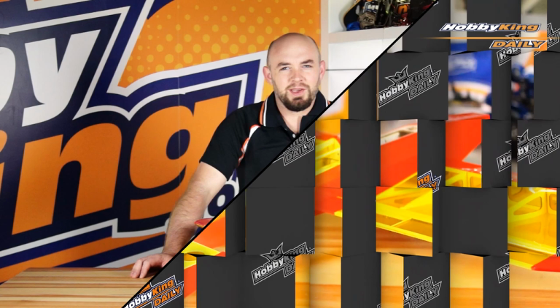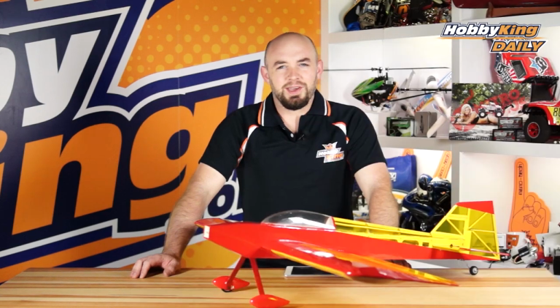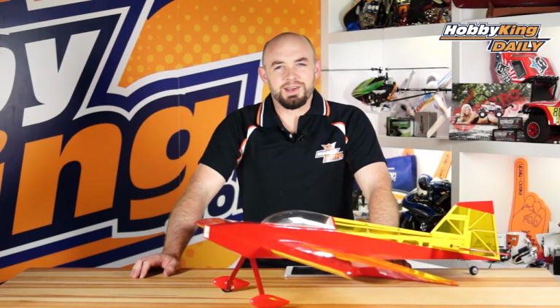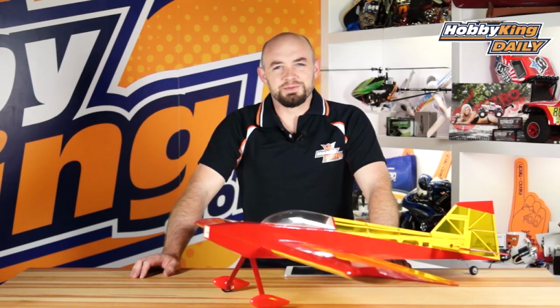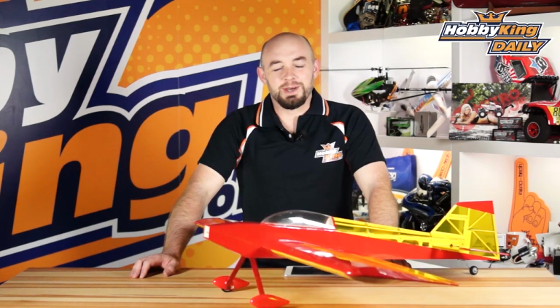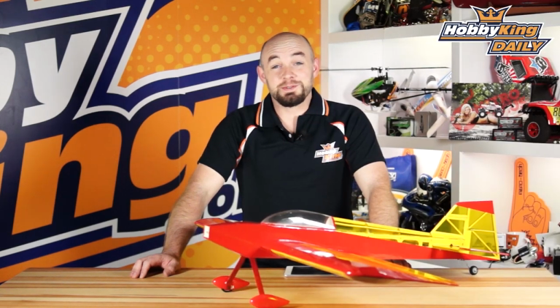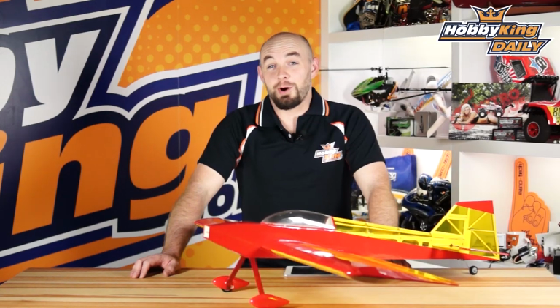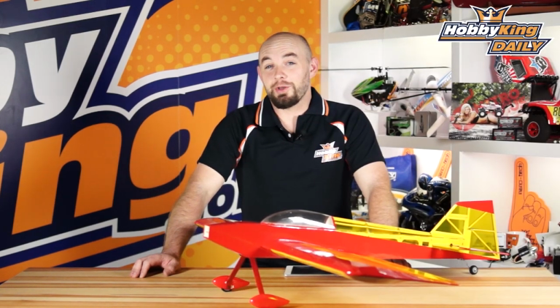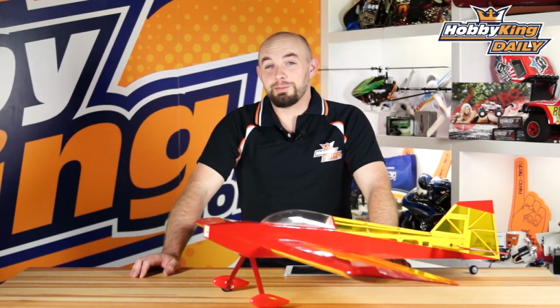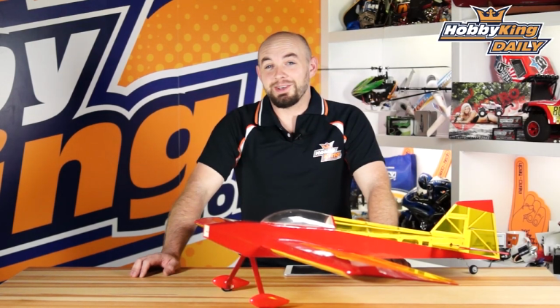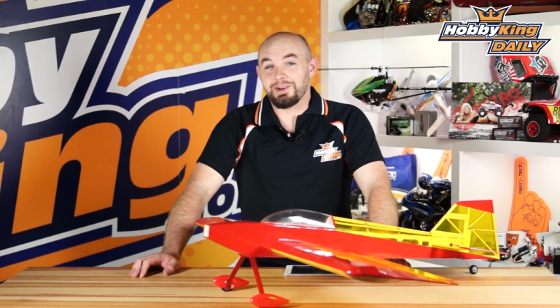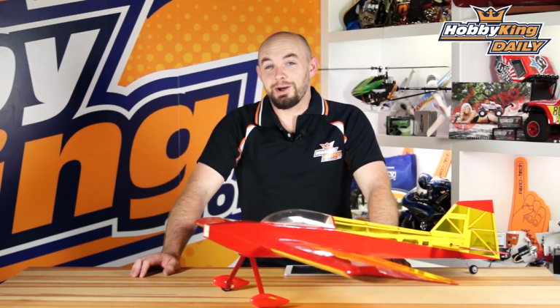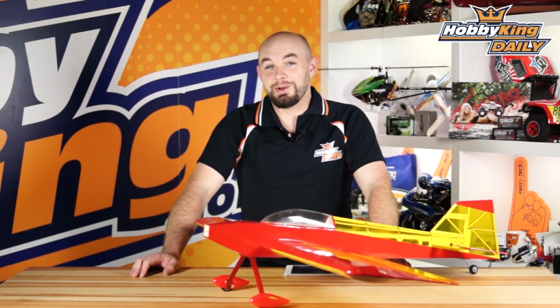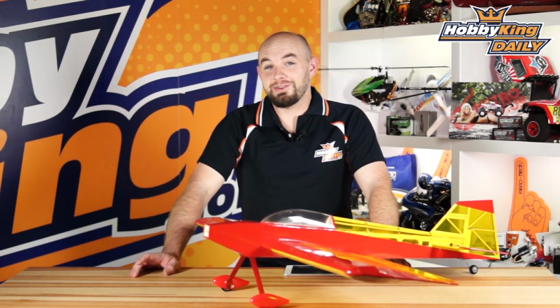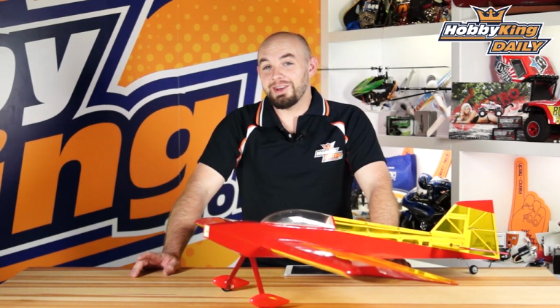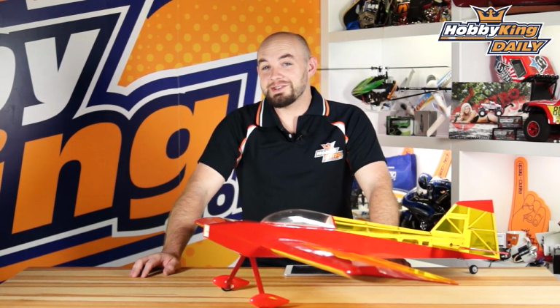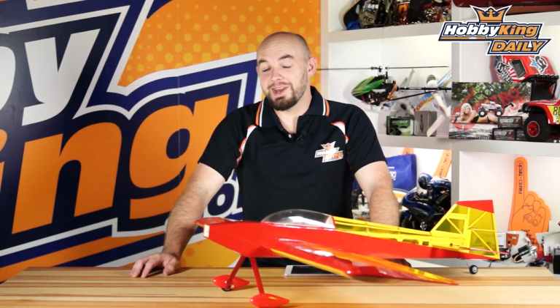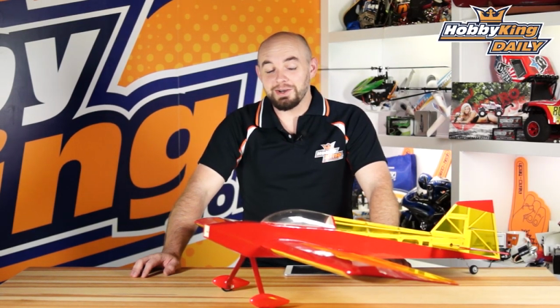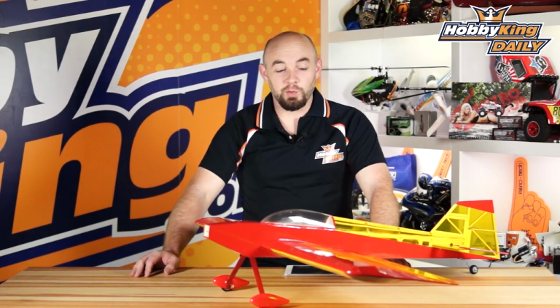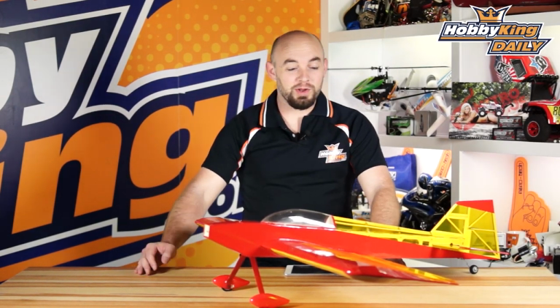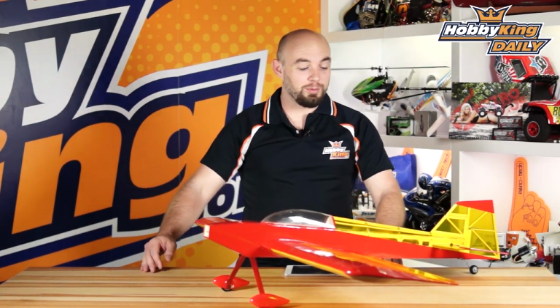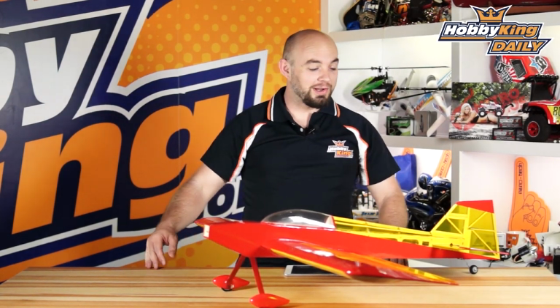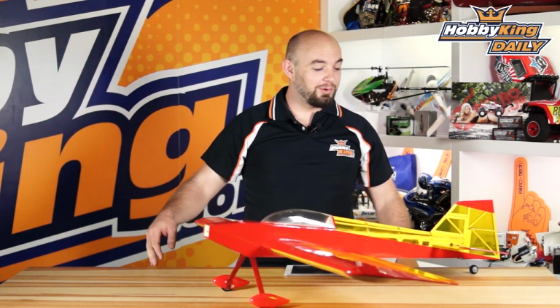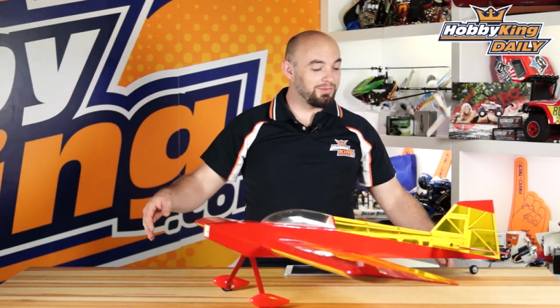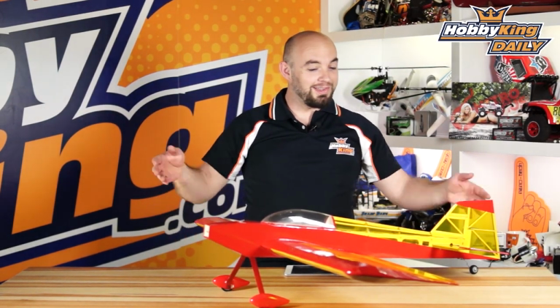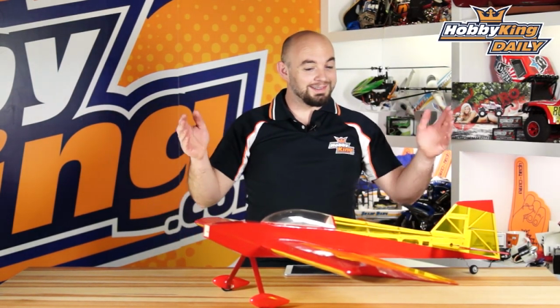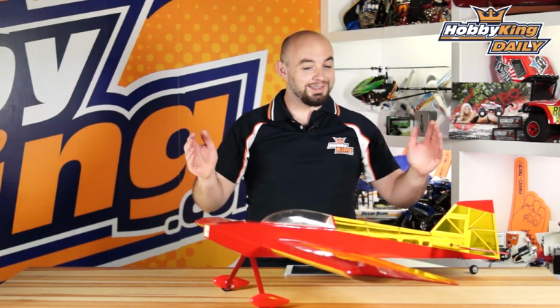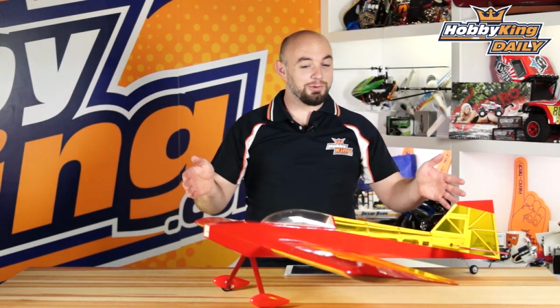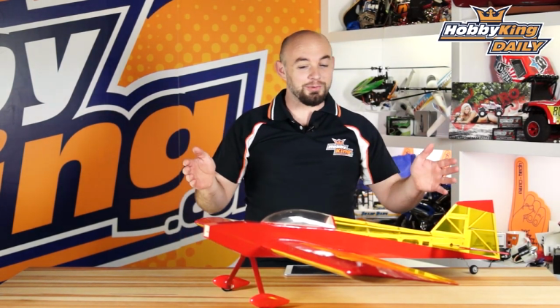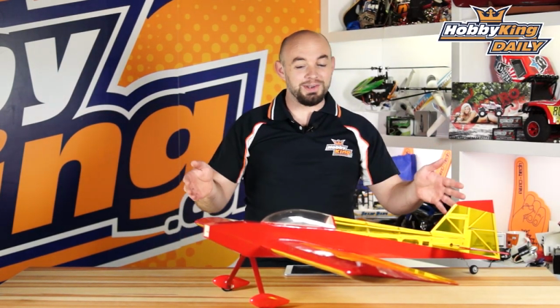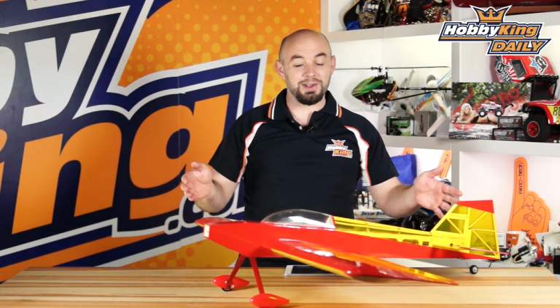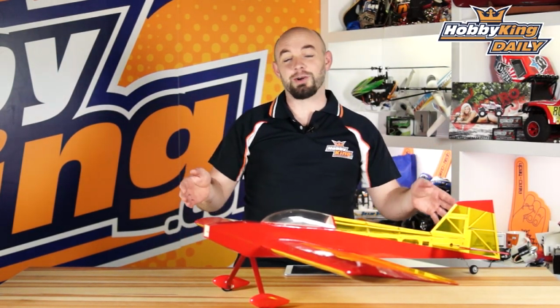Hey guys, what's up? It's Paul with Hobking.com here. Today's daily we are bringing you the Little 3D-er.